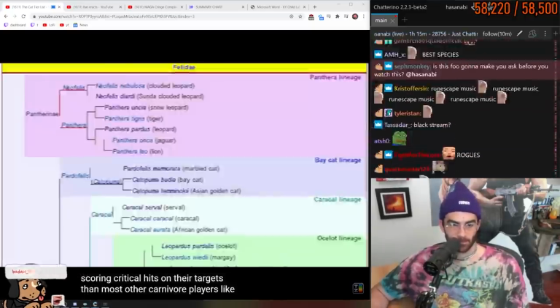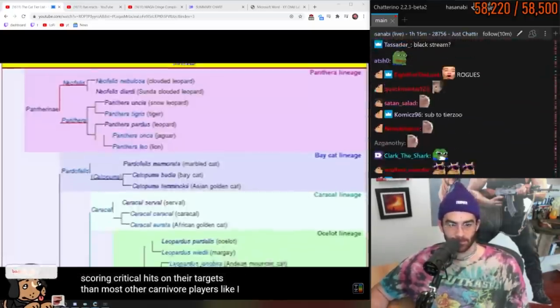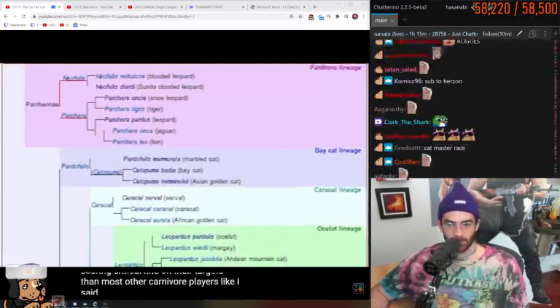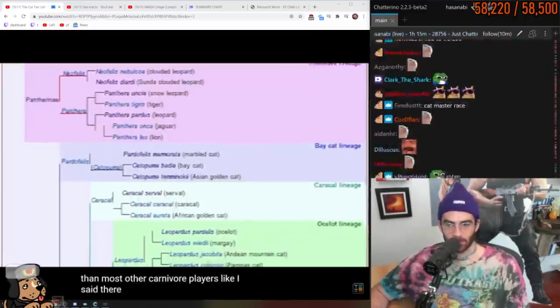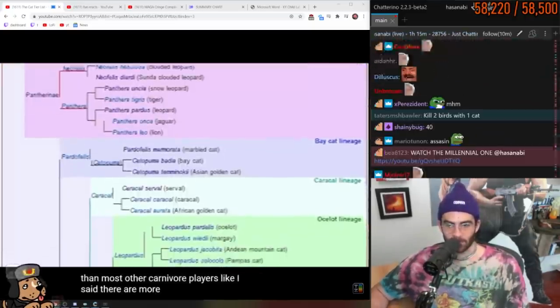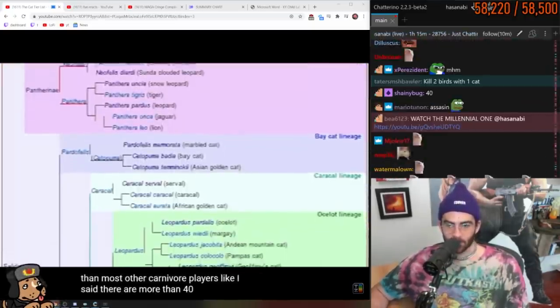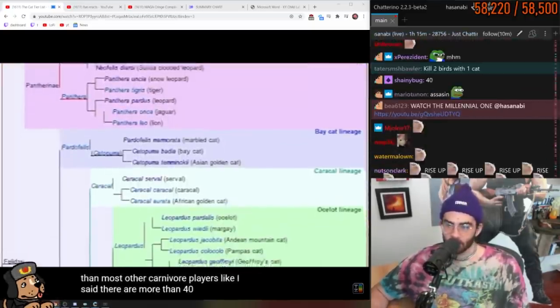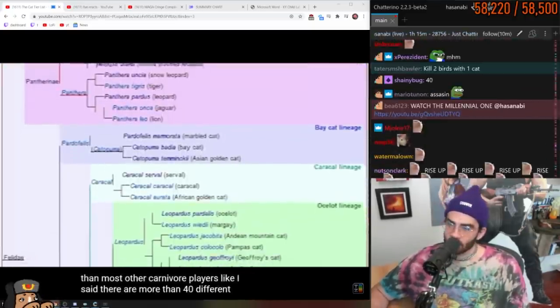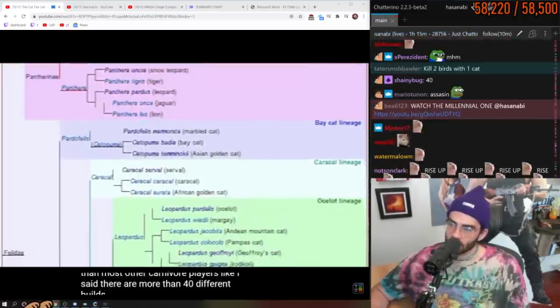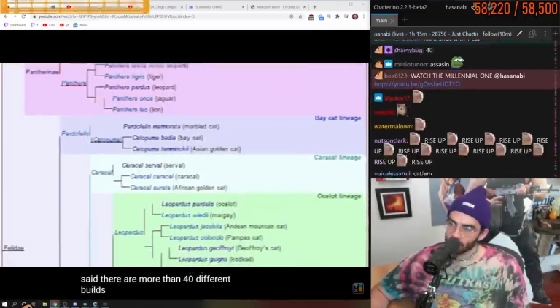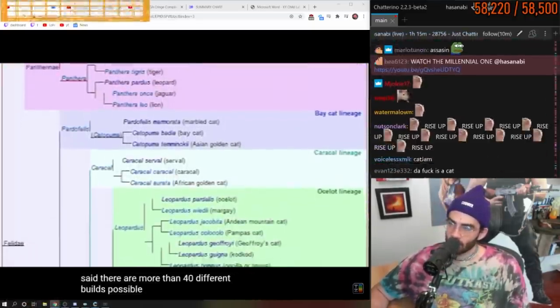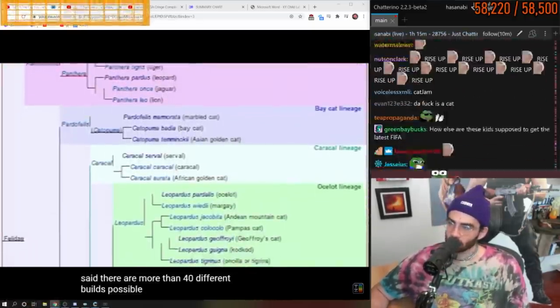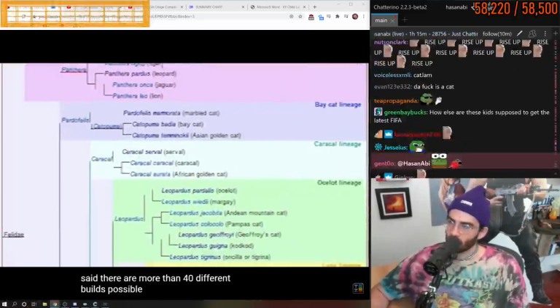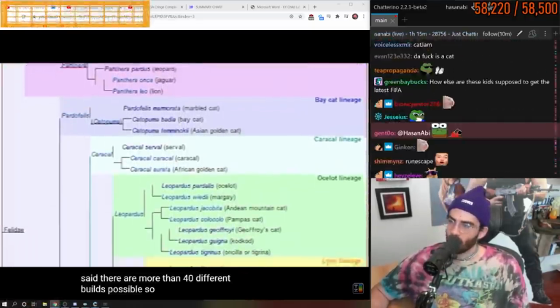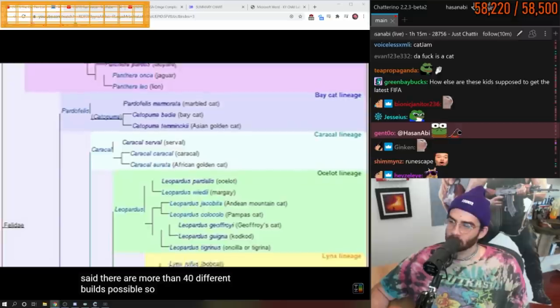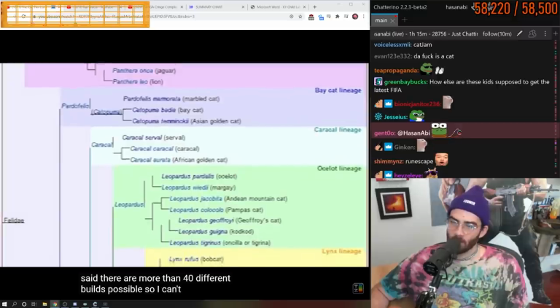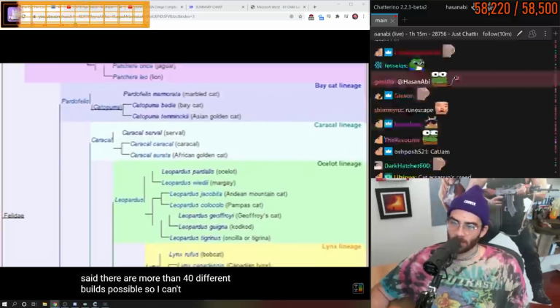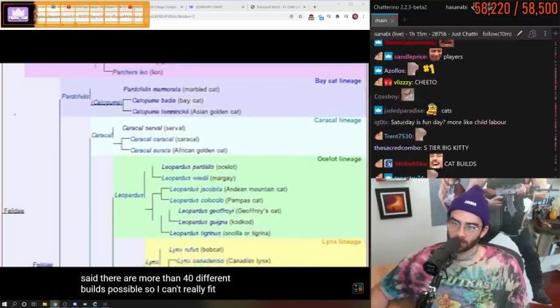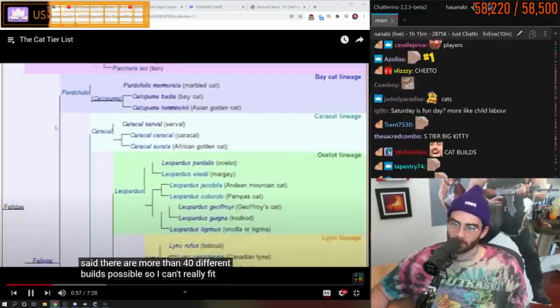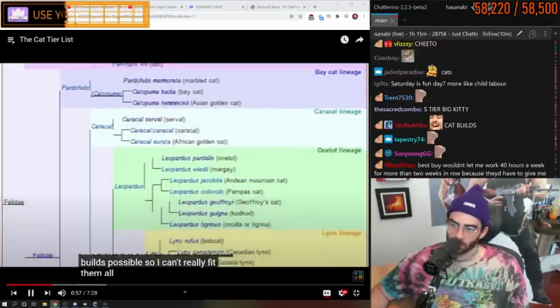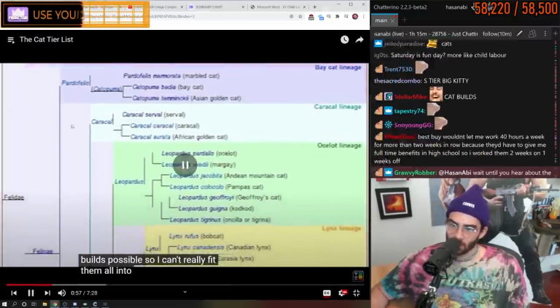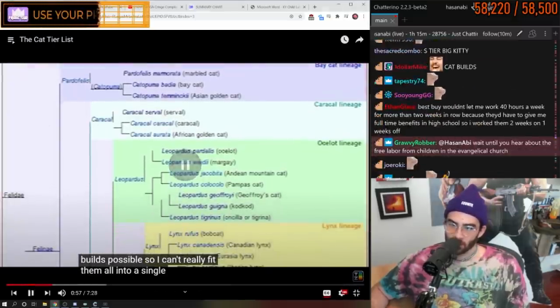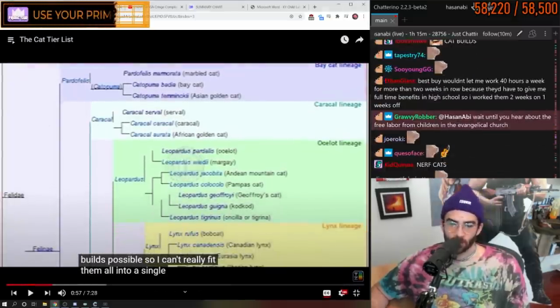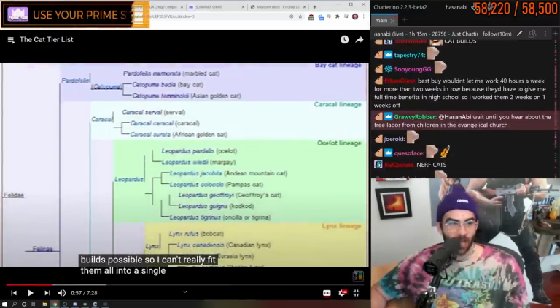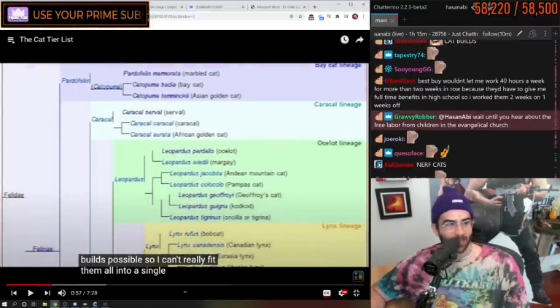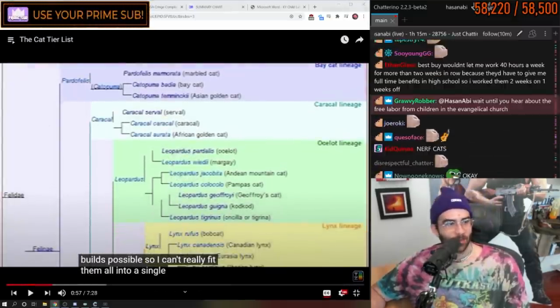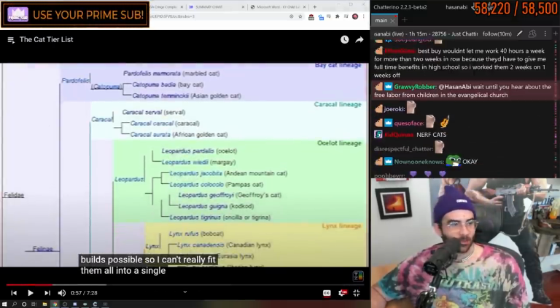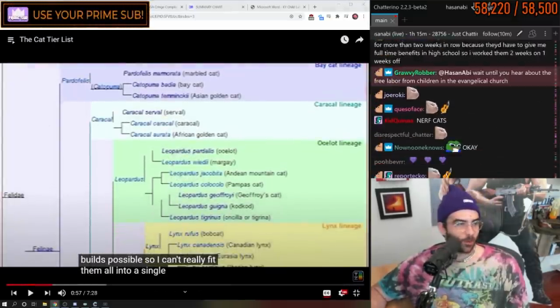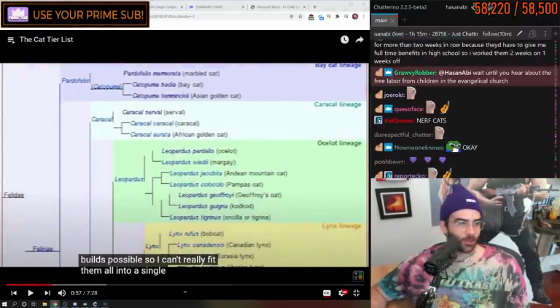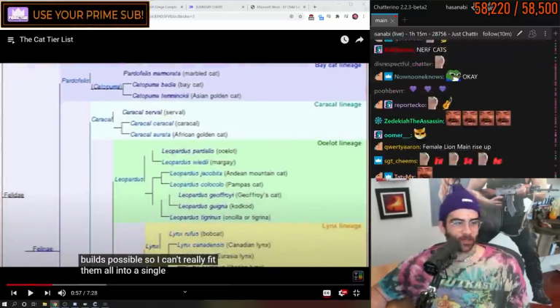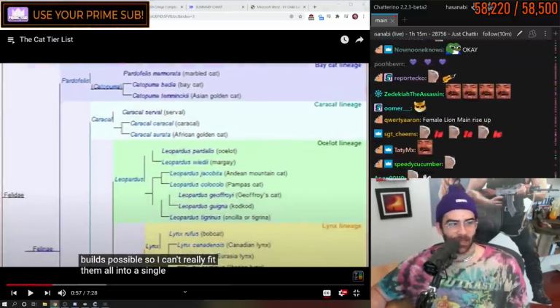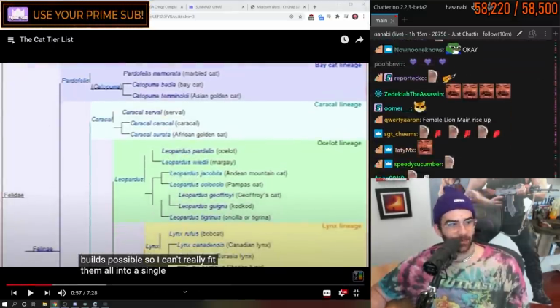There are more than 40 different builds possible, so I can't really fit them all into a single video. Cats are straight up obligate carnivores — bloodthirsty freaks.